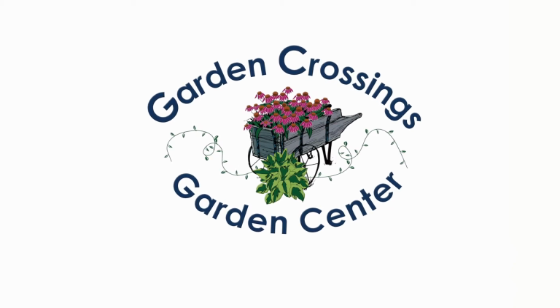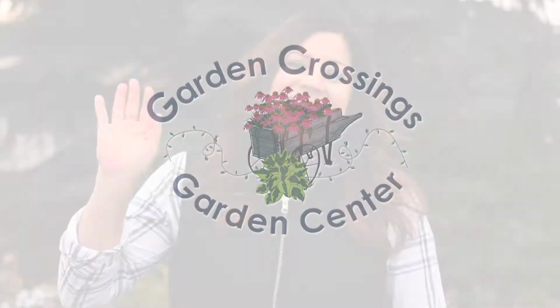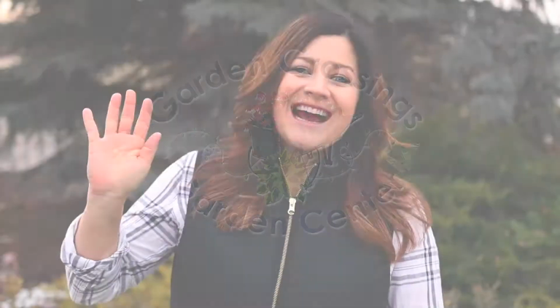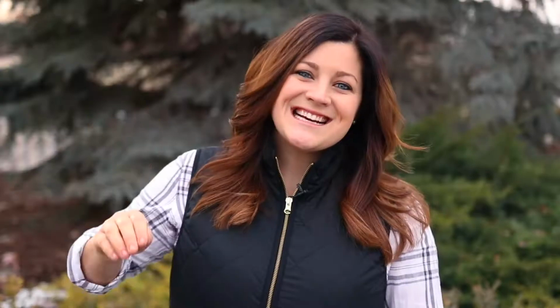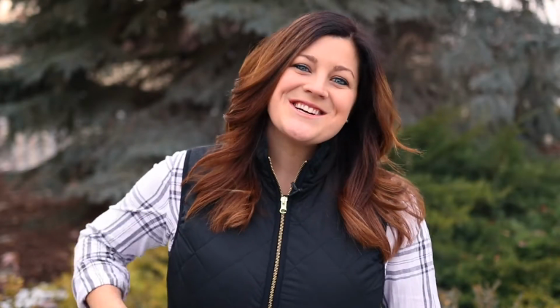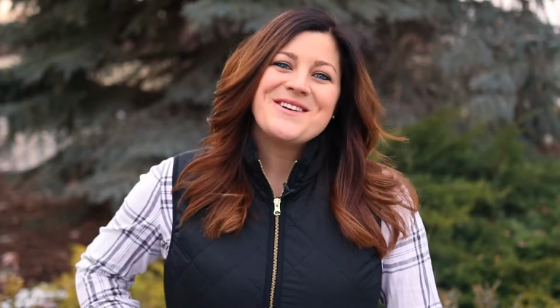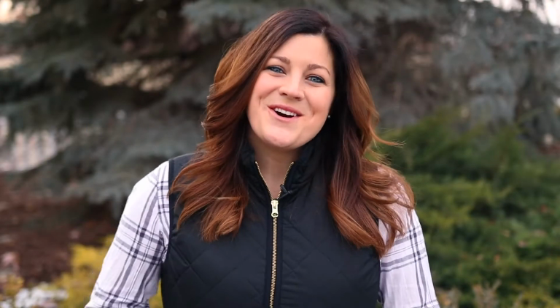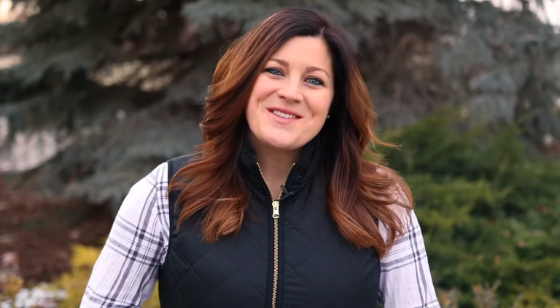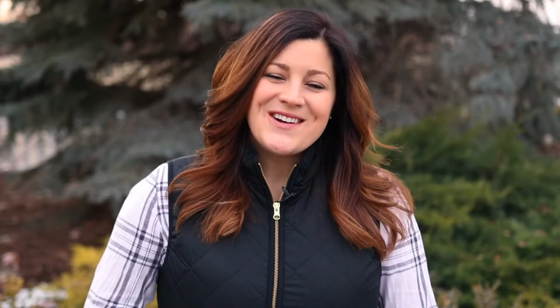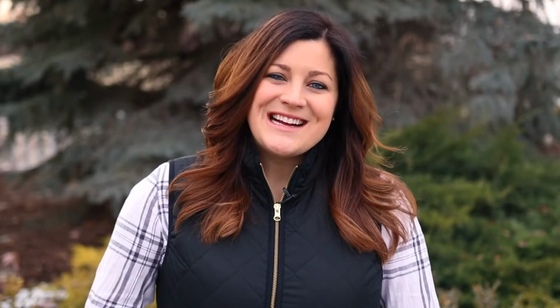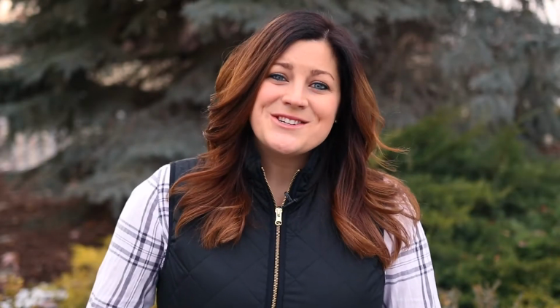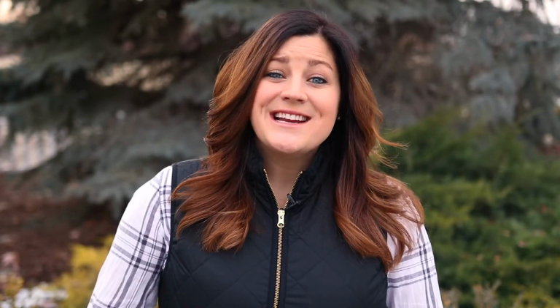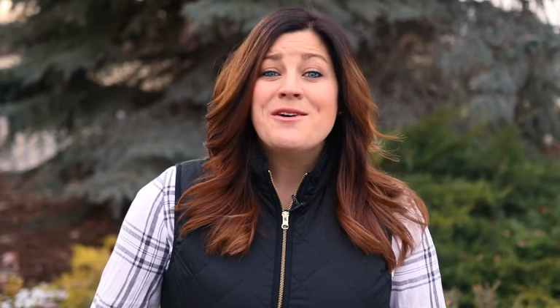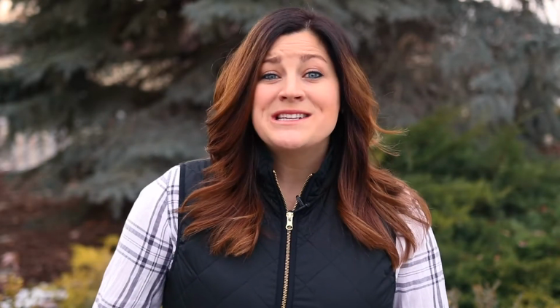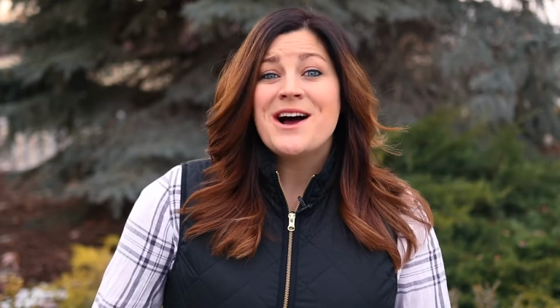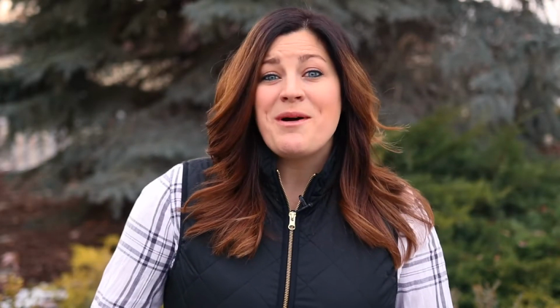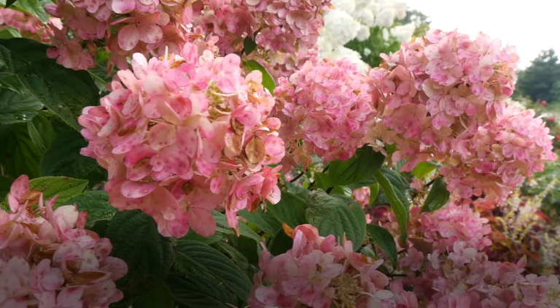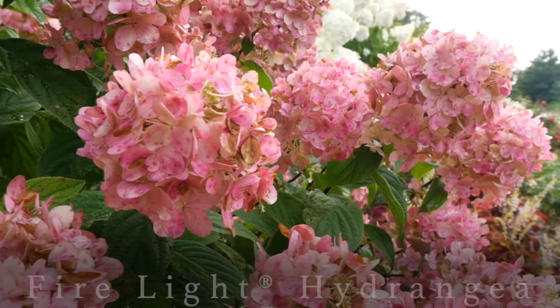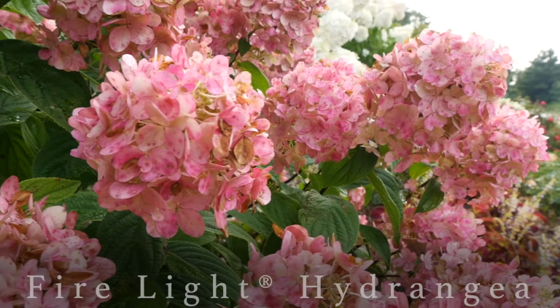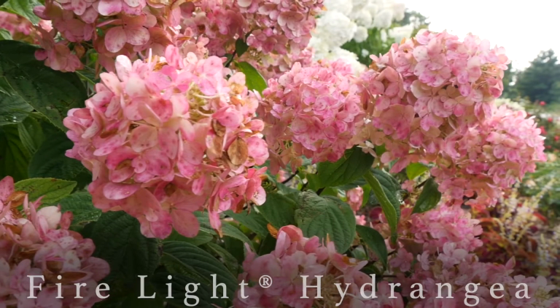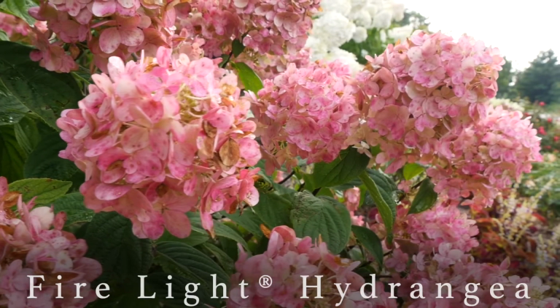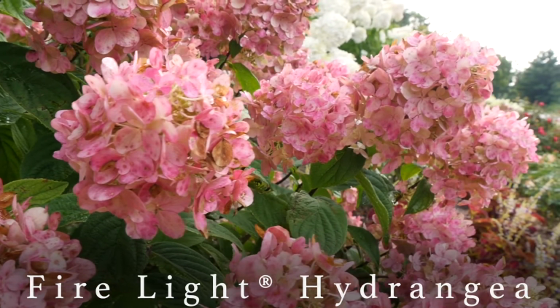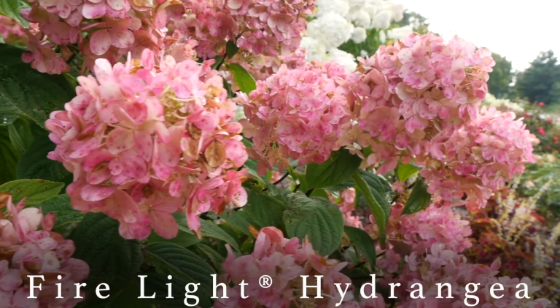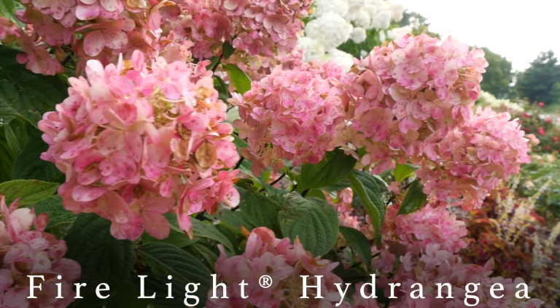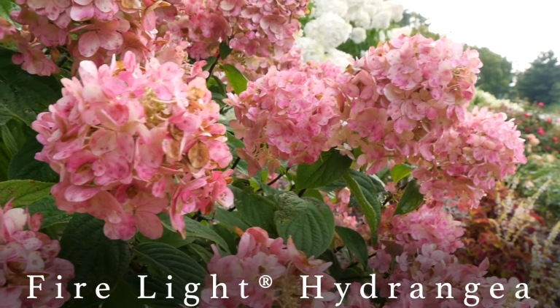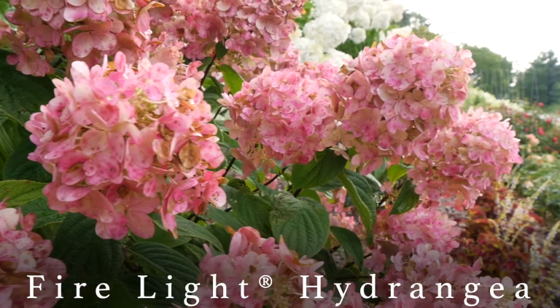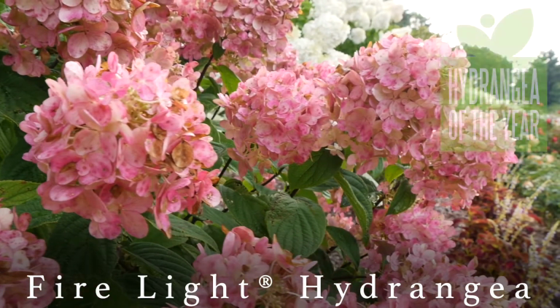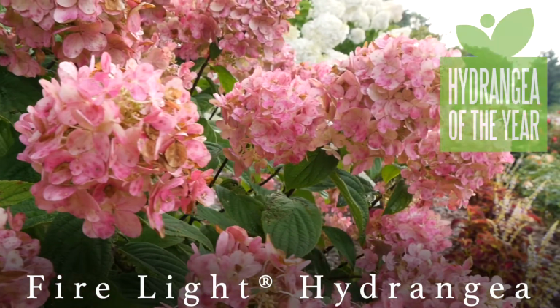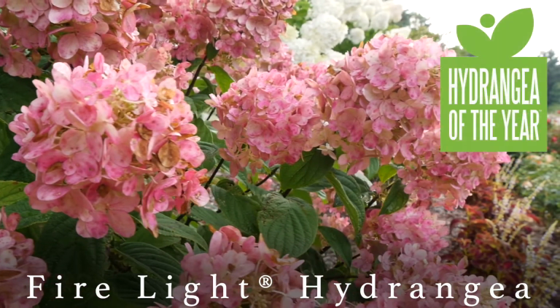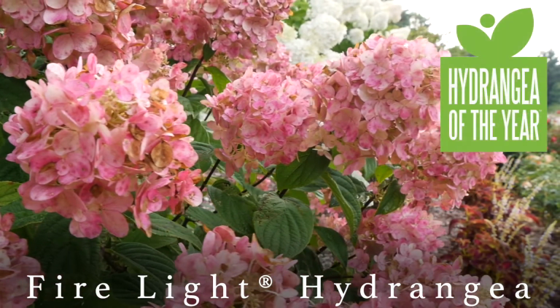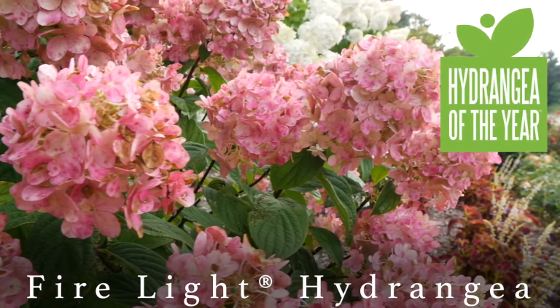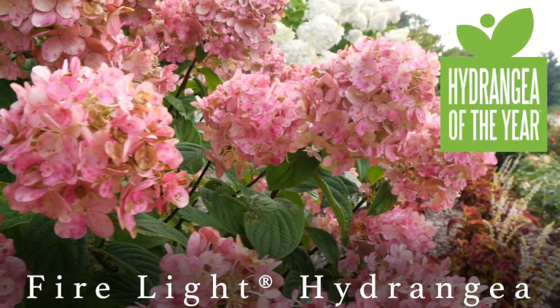Hey guys, how's it going? Laura with Garden Answer. Today I want to talk about Firelight Hydrangea, which is National Hydrangea of the Year.